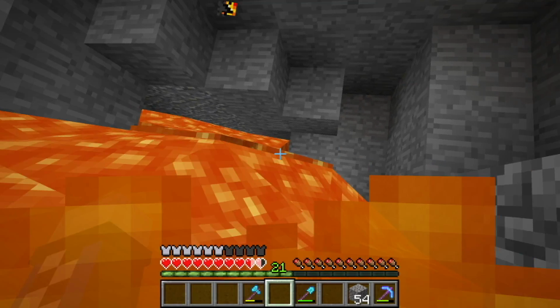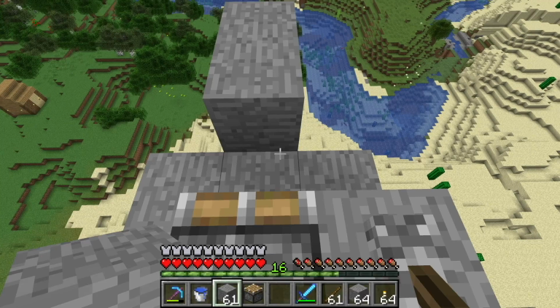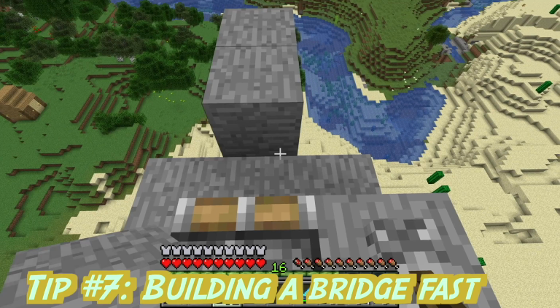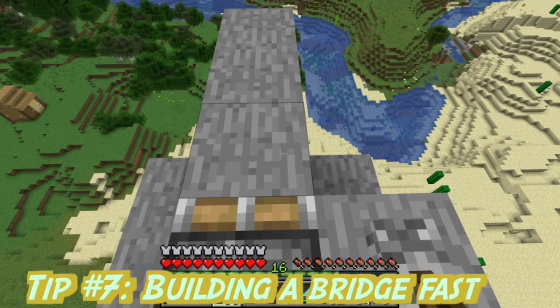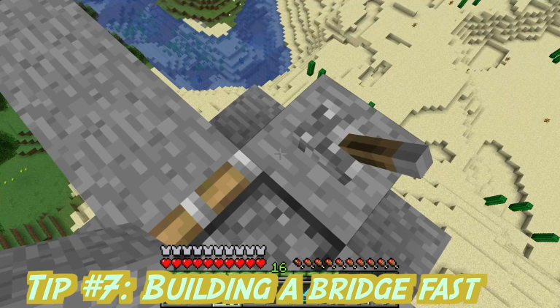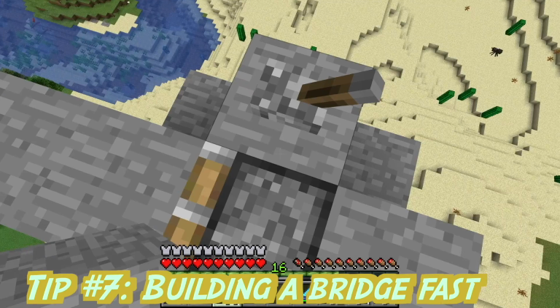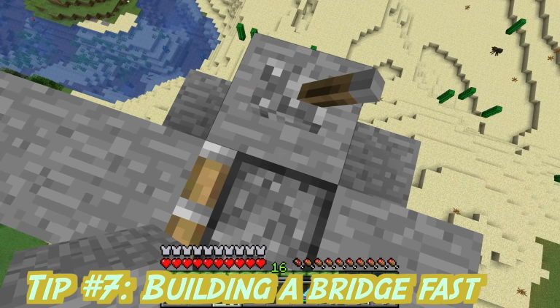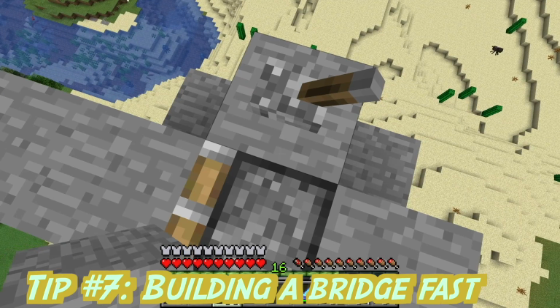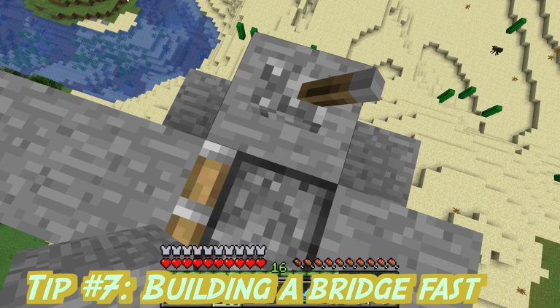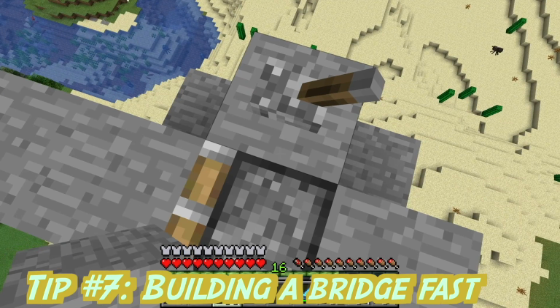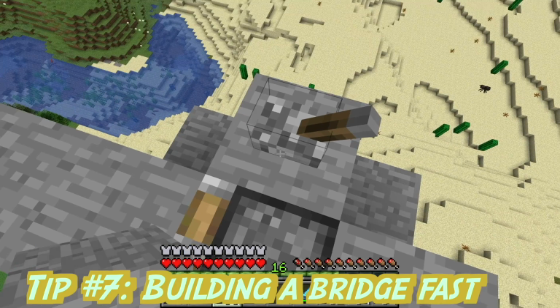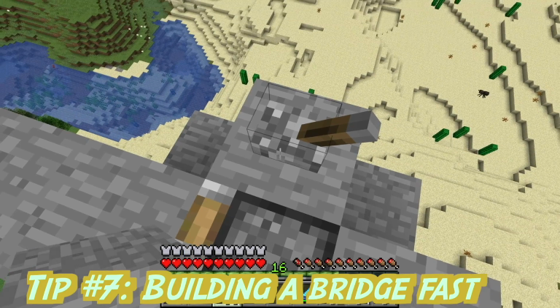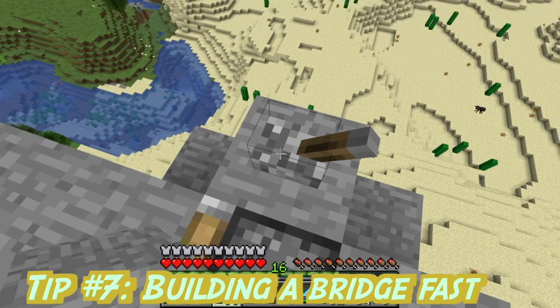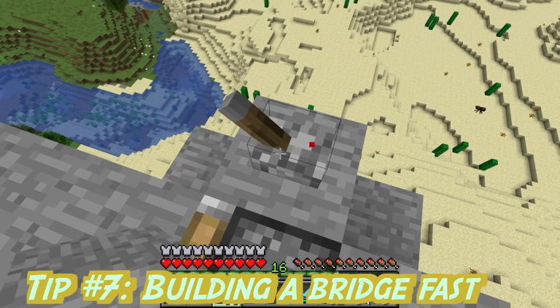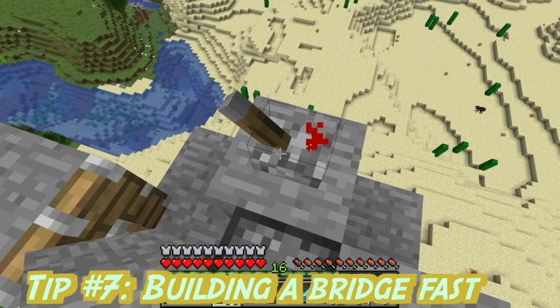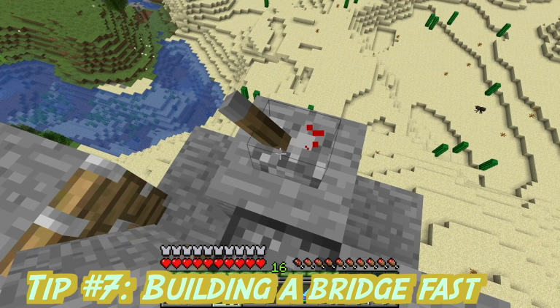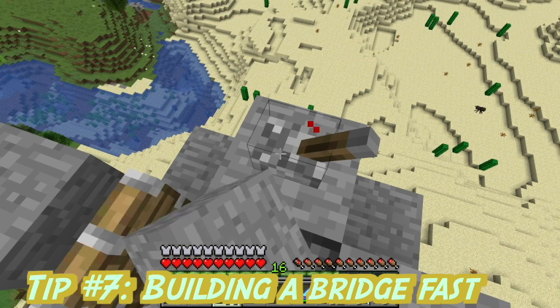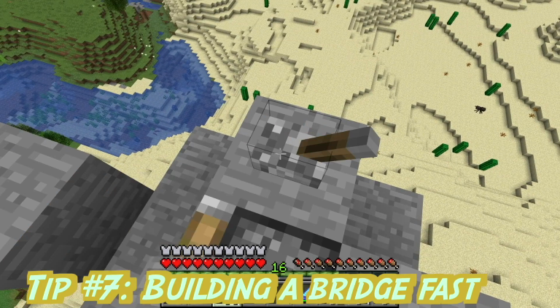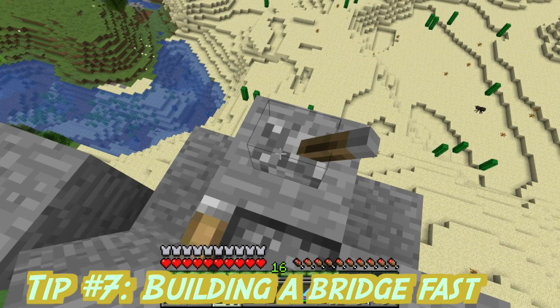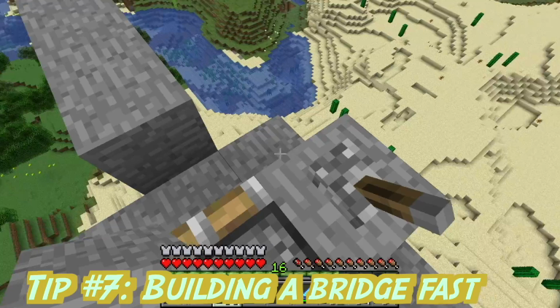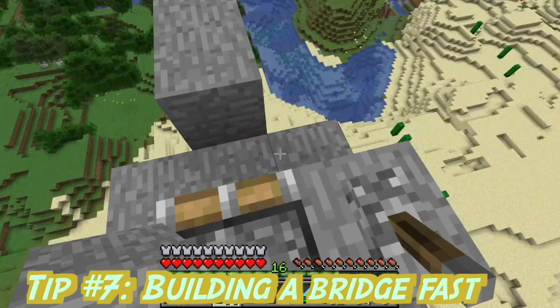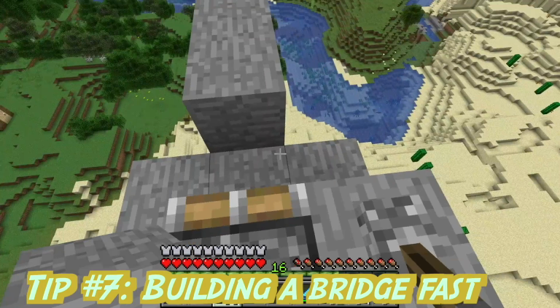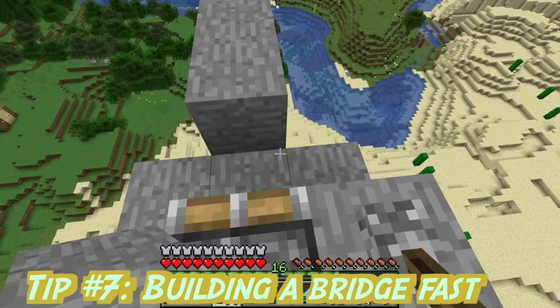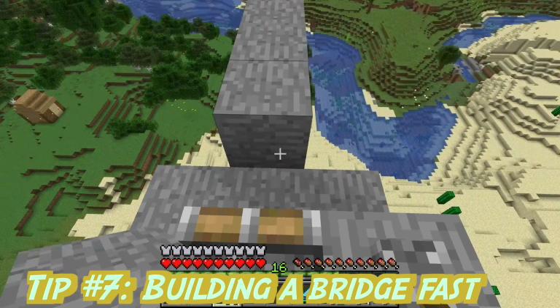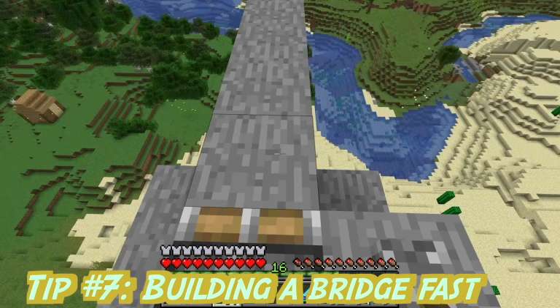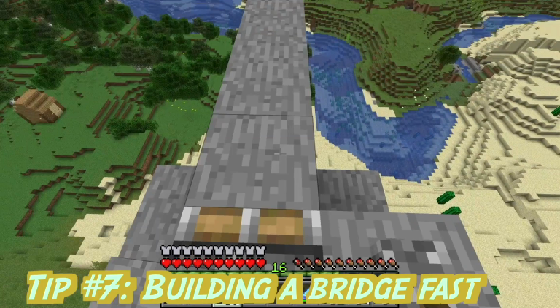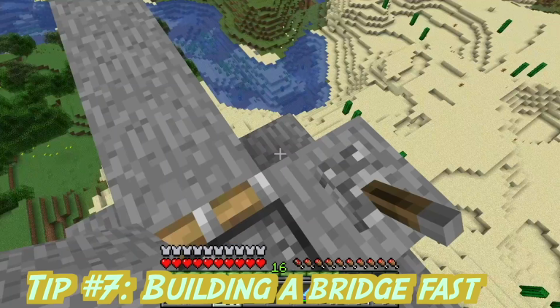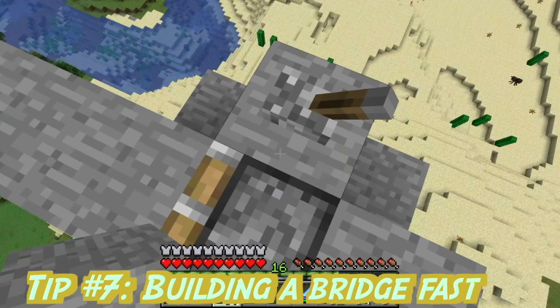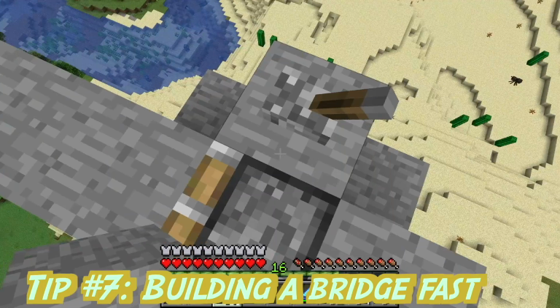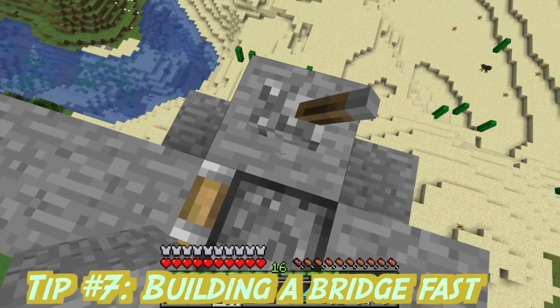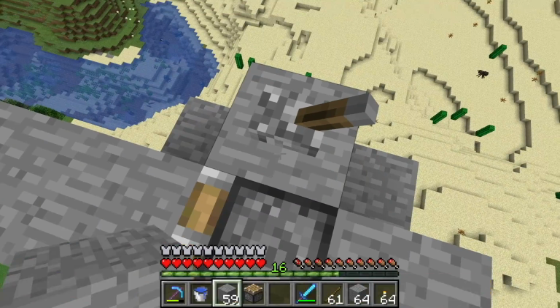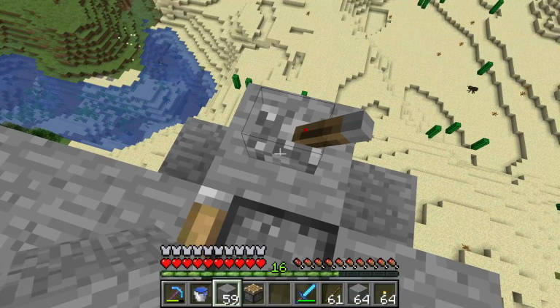Tip number 7. Build a bridge fast by just using a piston and a lever.